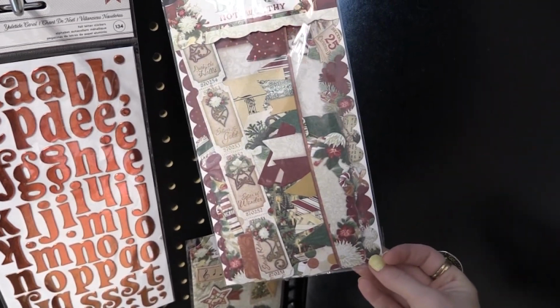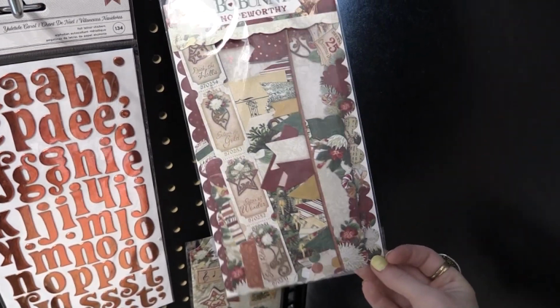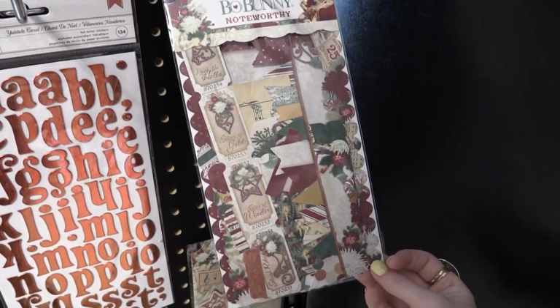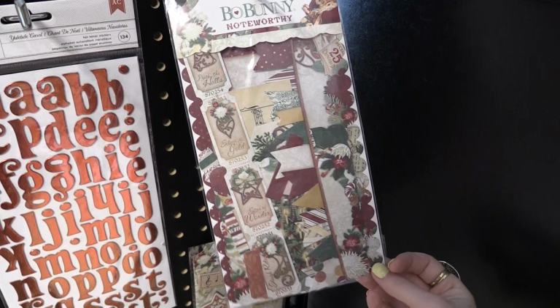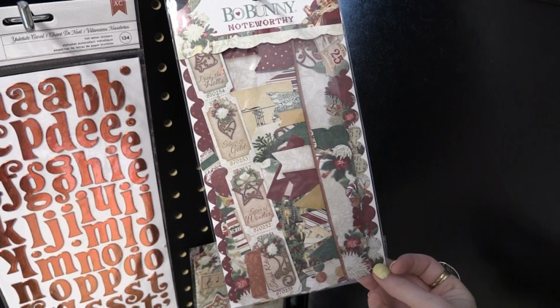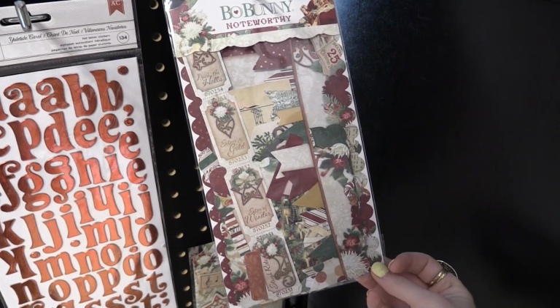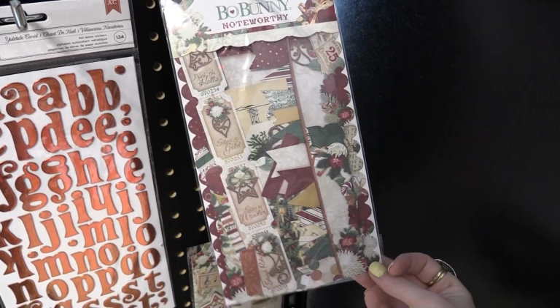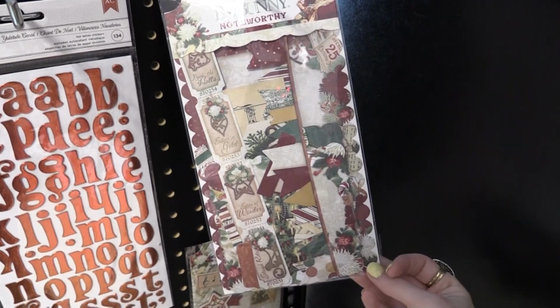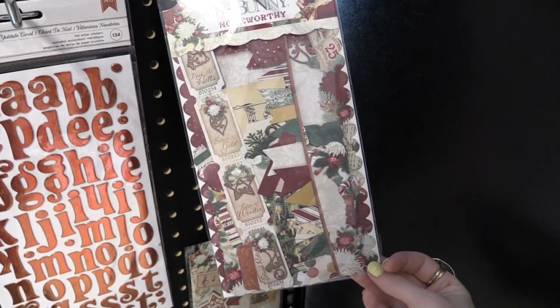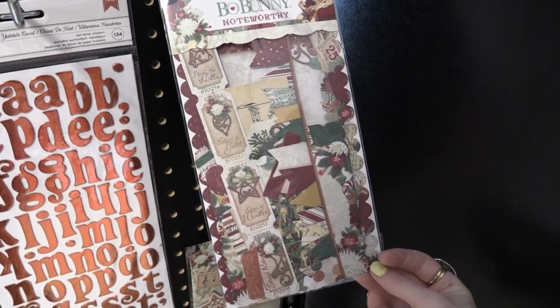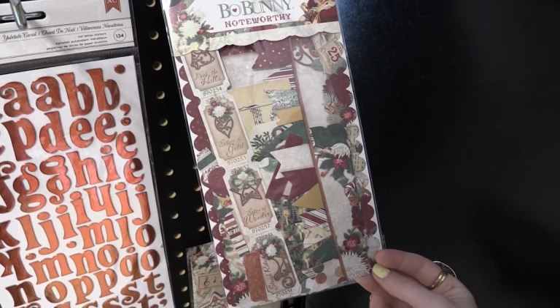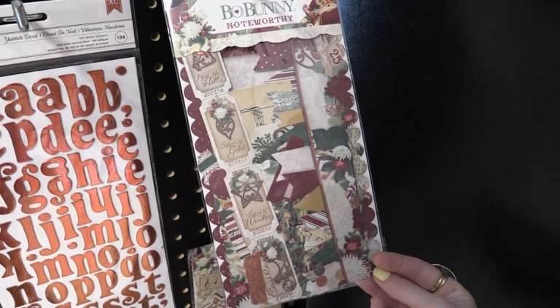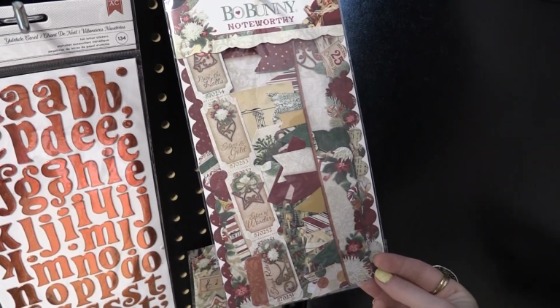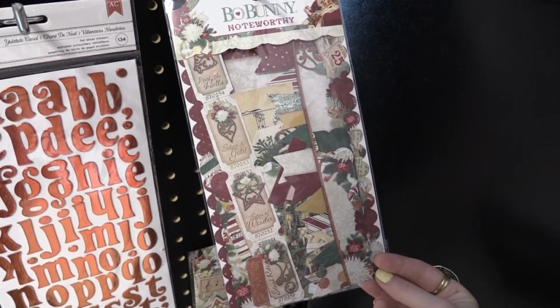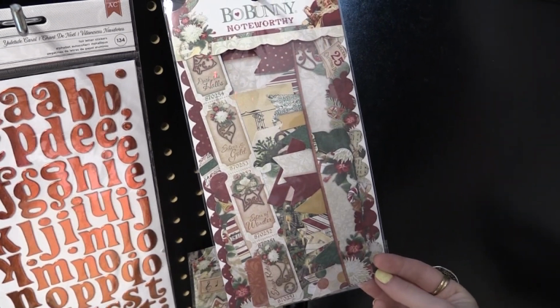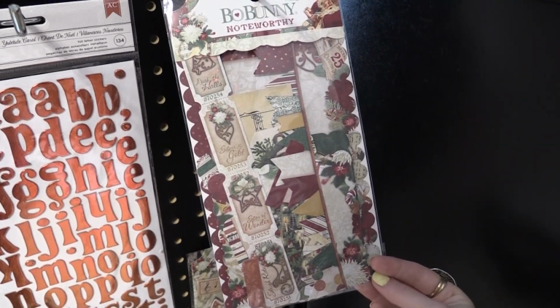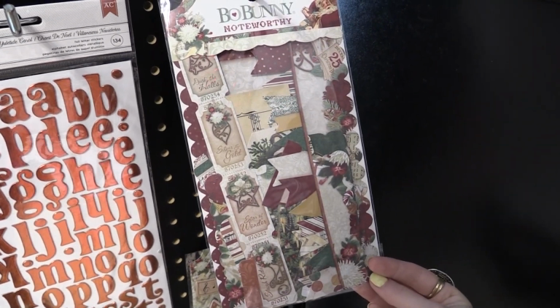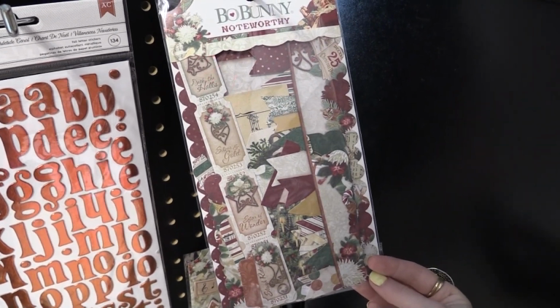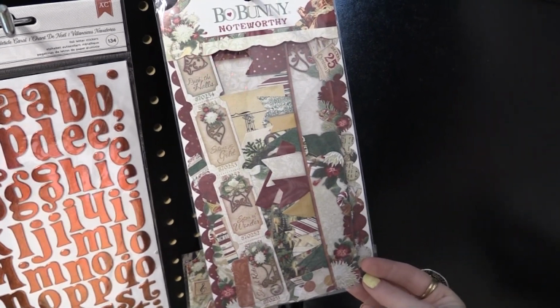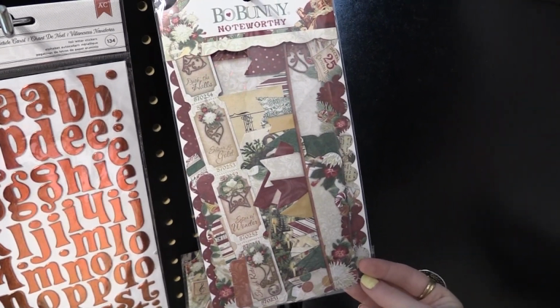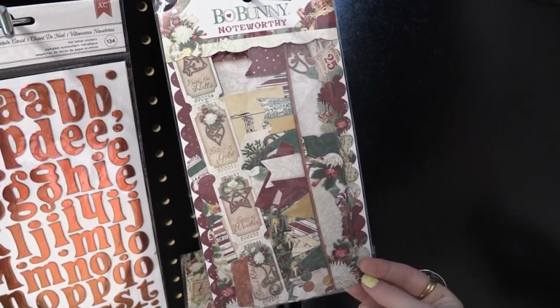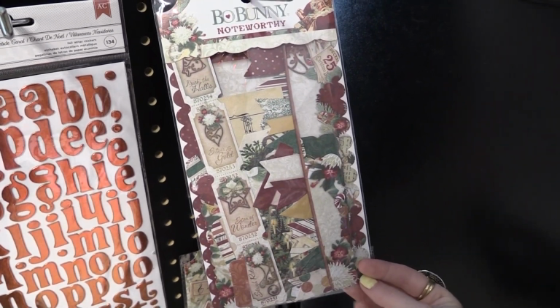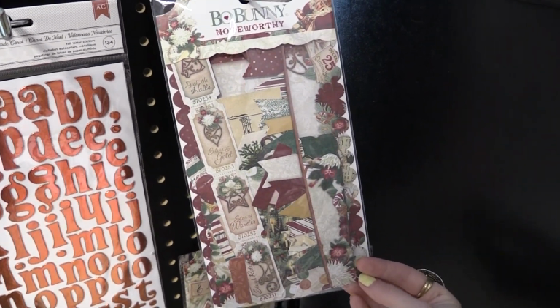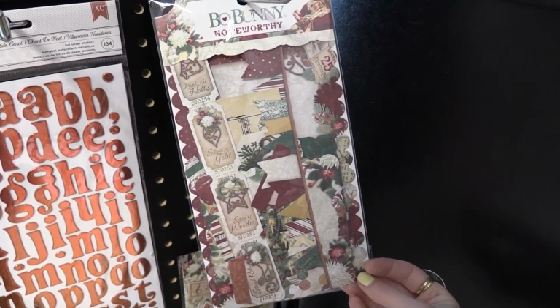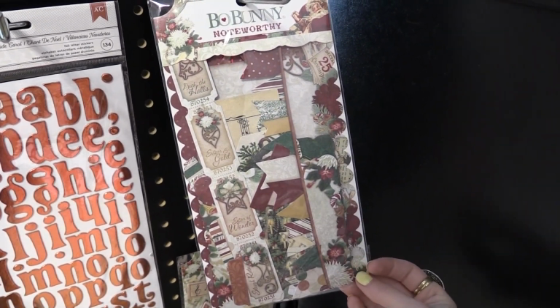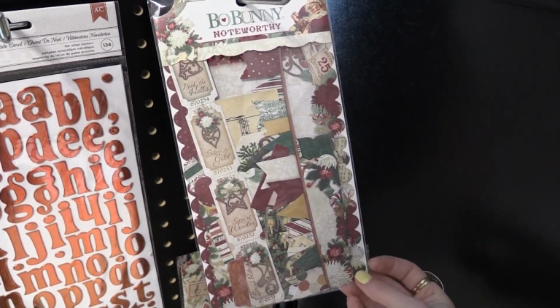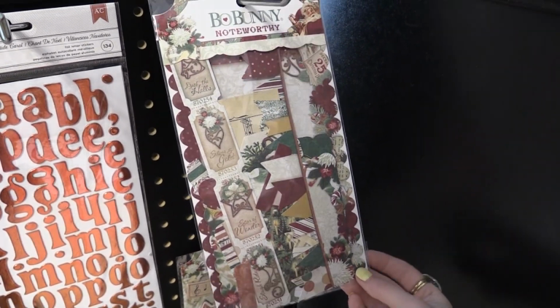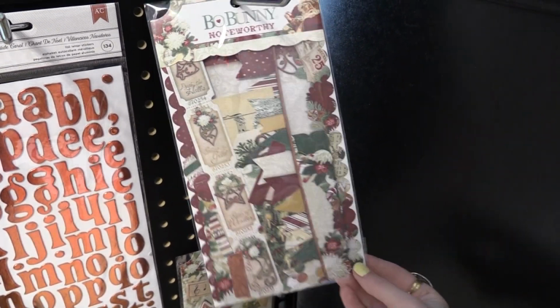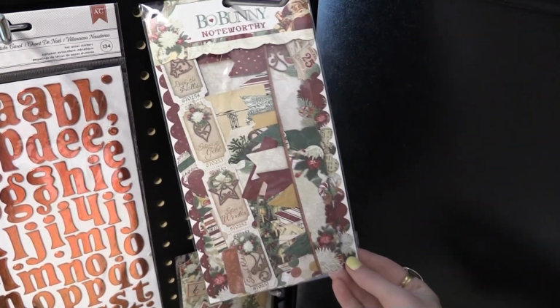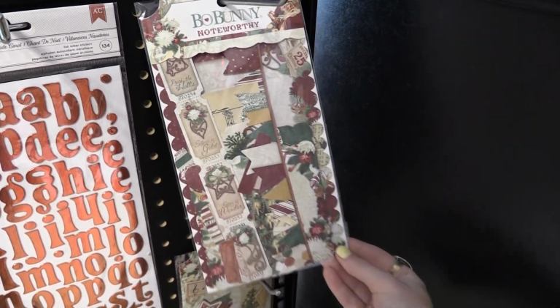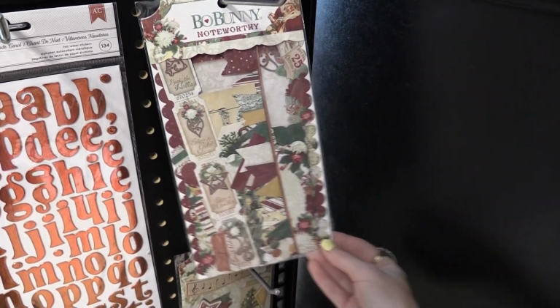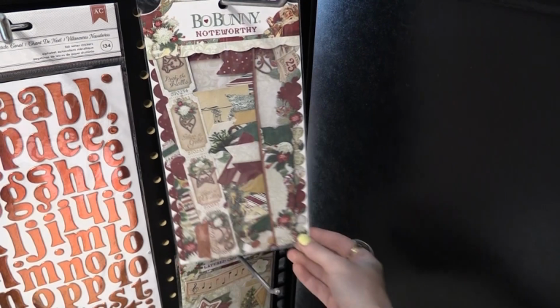These are the Bow Bunny Noteworthy. Lots of little ticket stubs, banners, musical notes, borders, things like that.